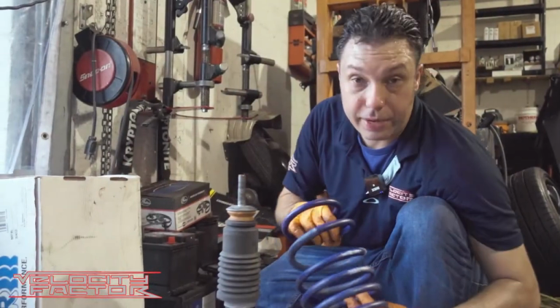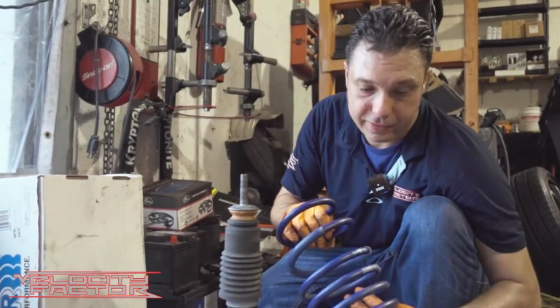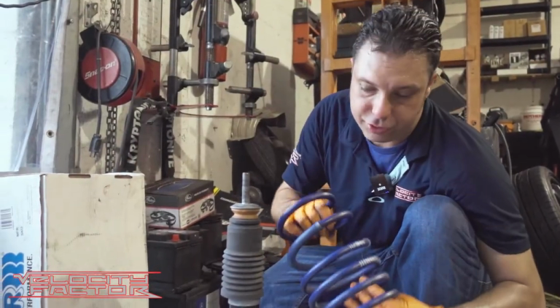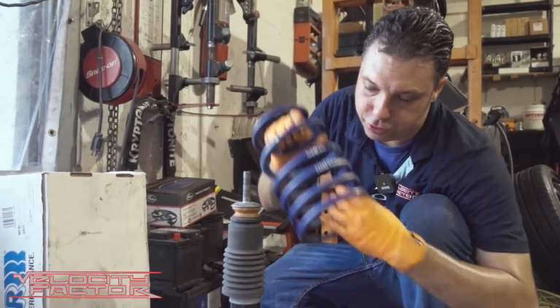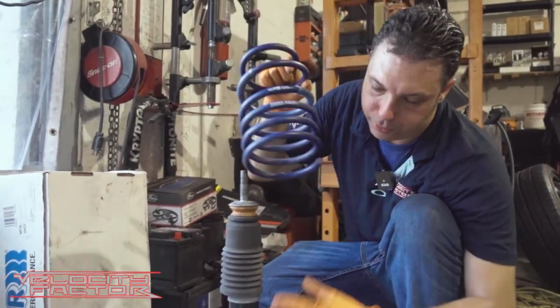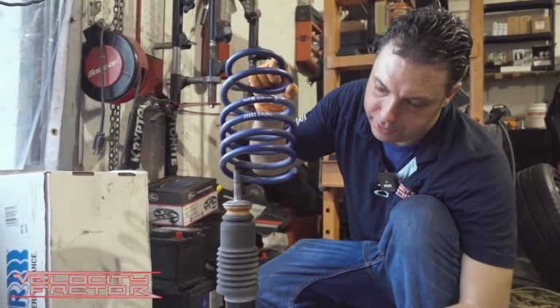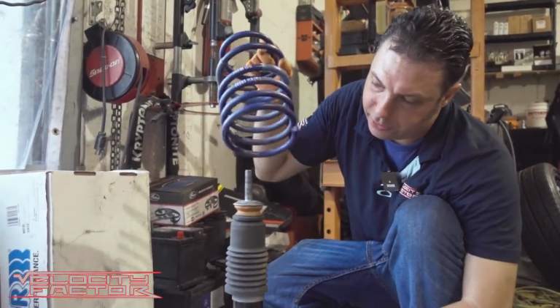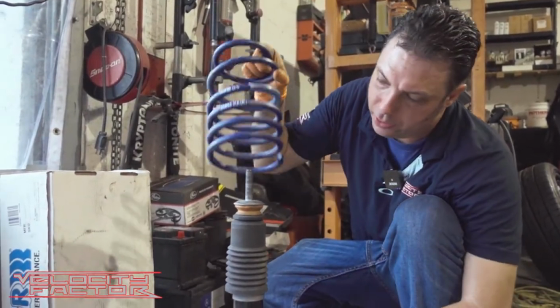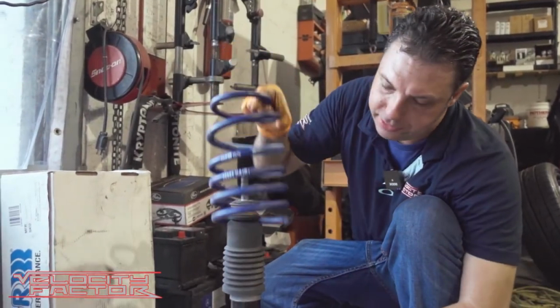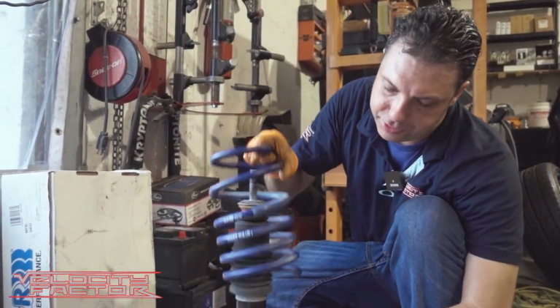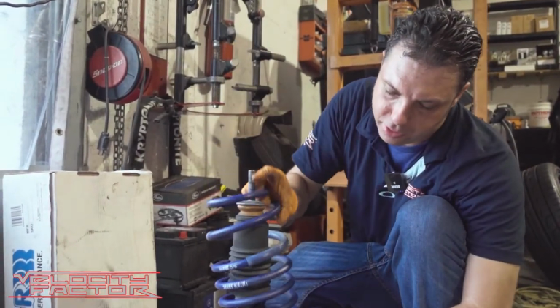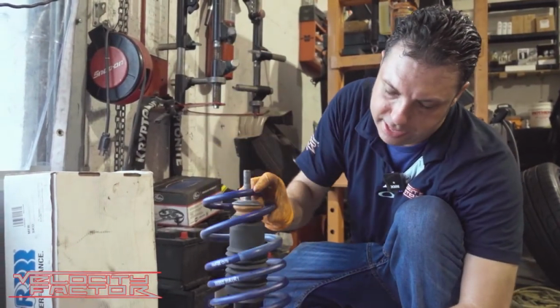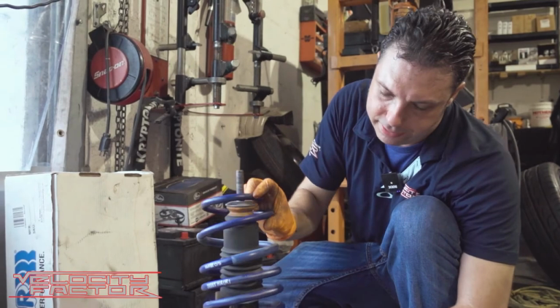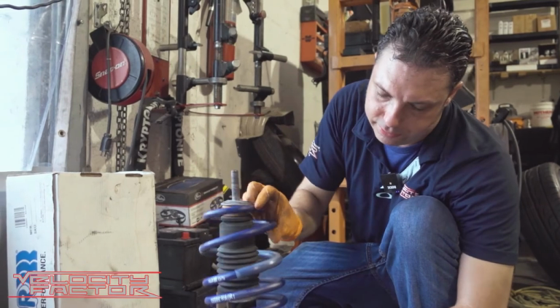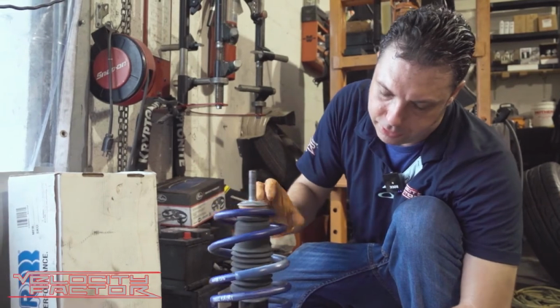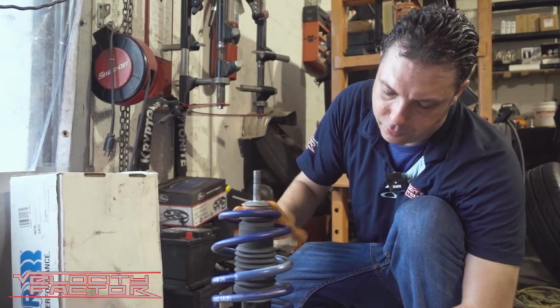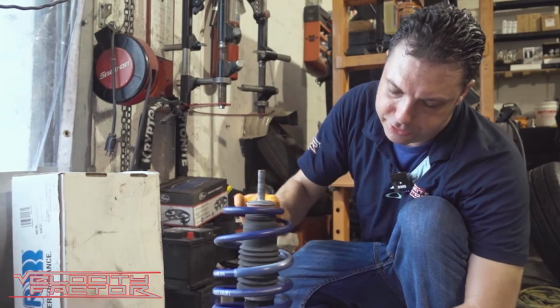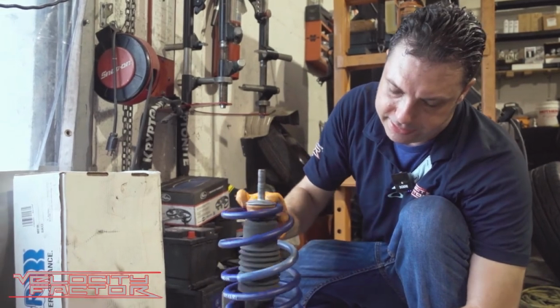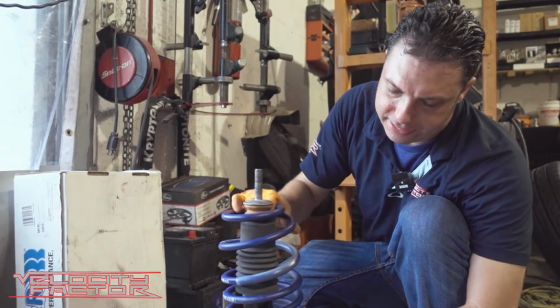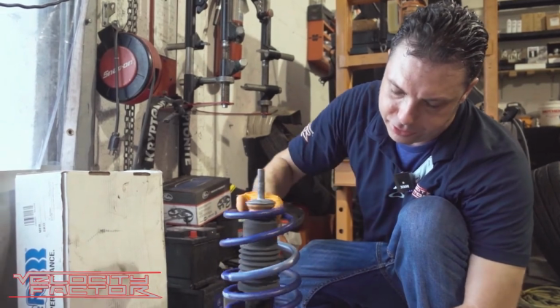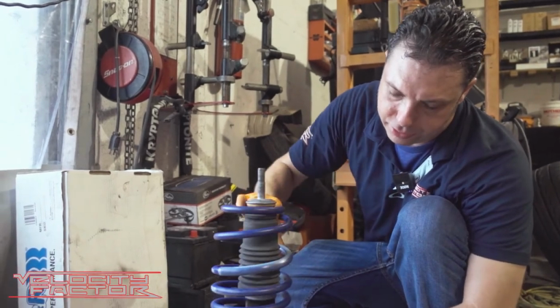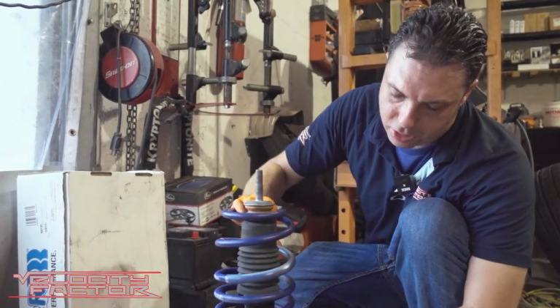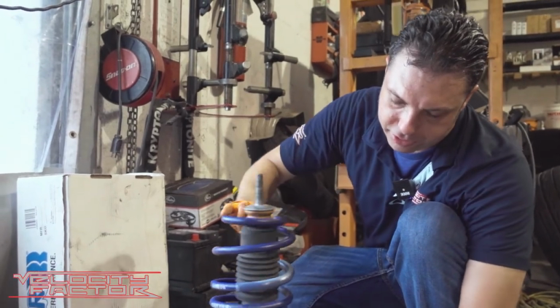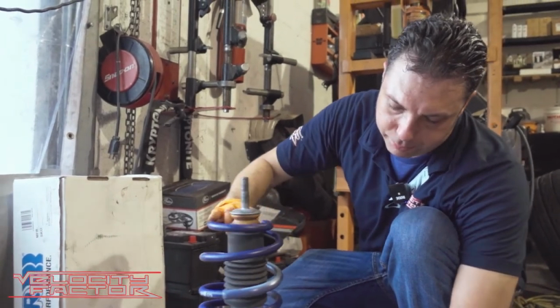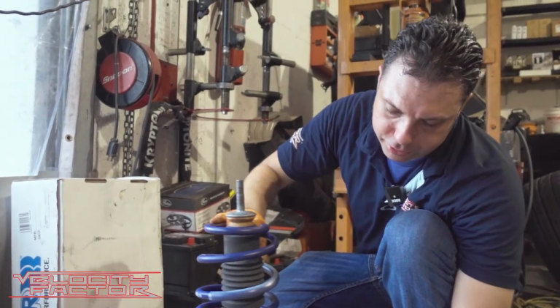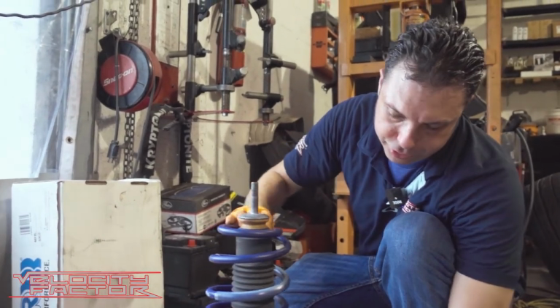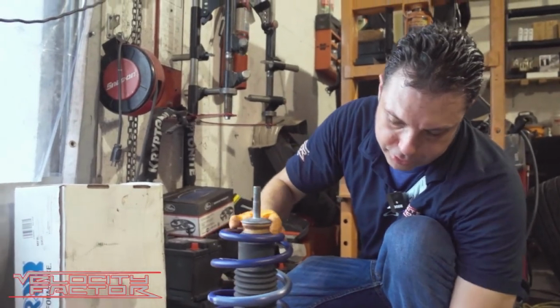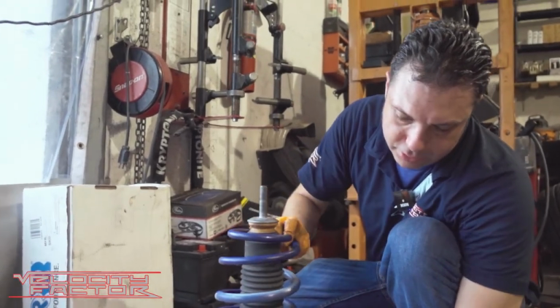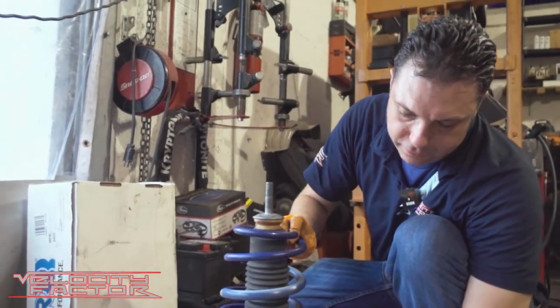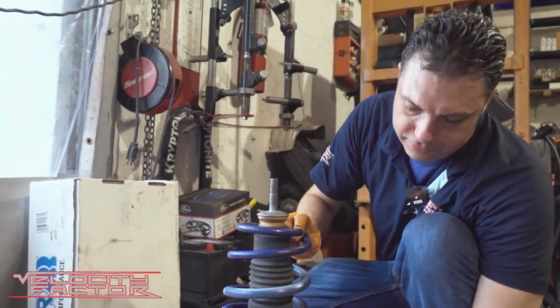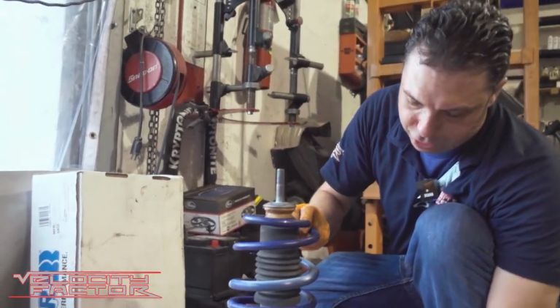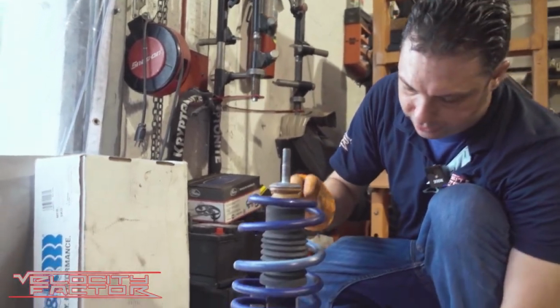Here we have the H&R spring. We're going to go ahead and install that — we're going to rotate it until it locks on the perch of the shock.